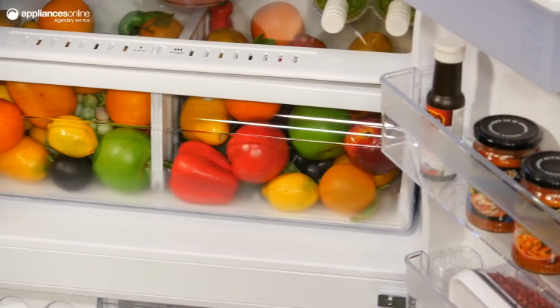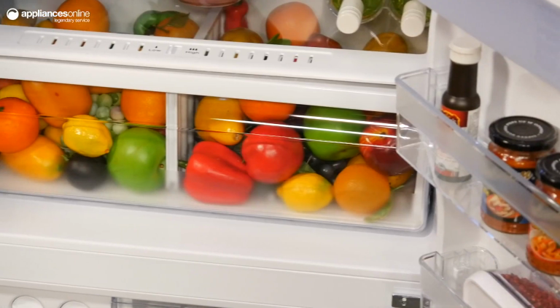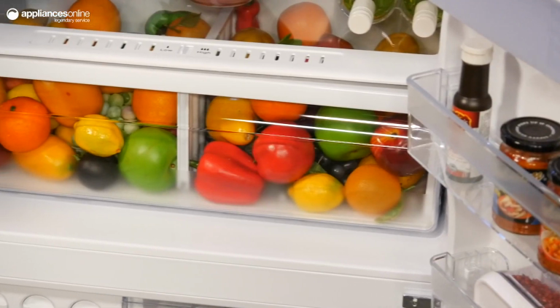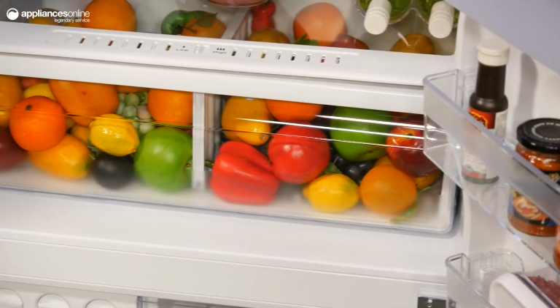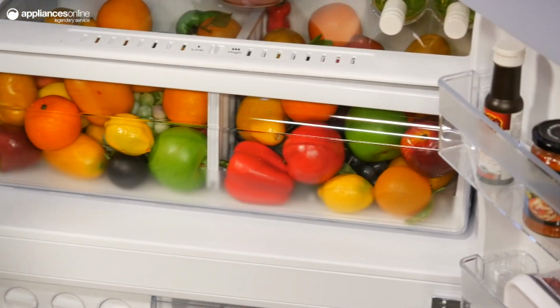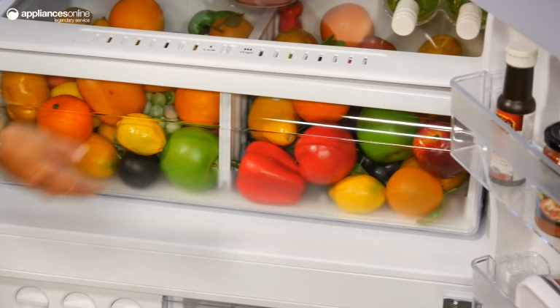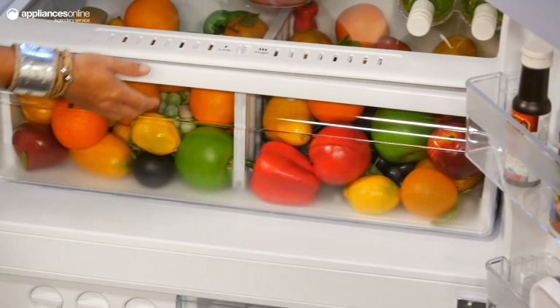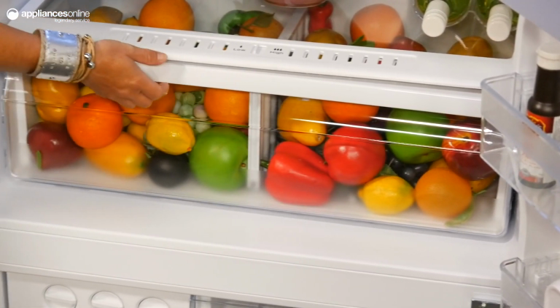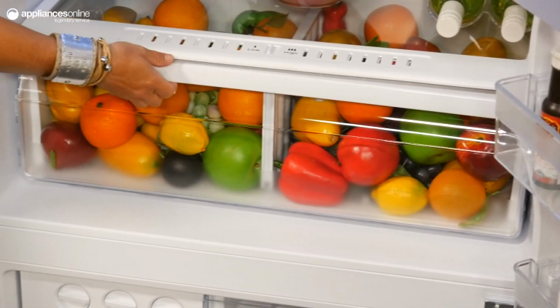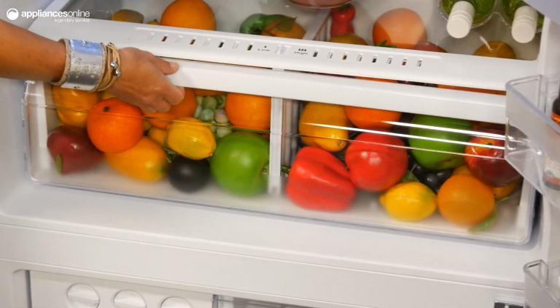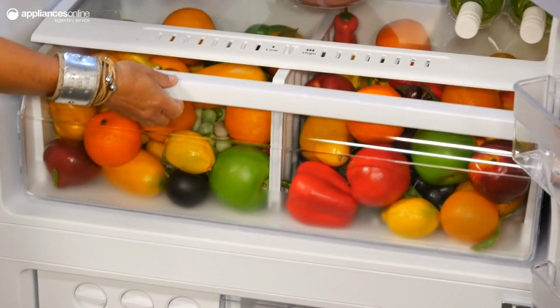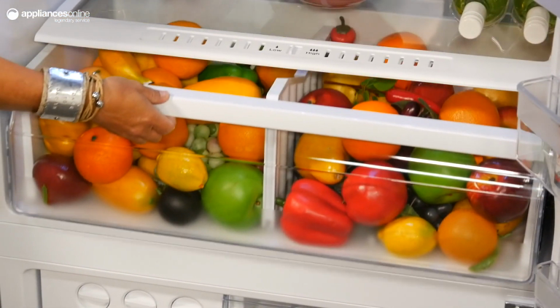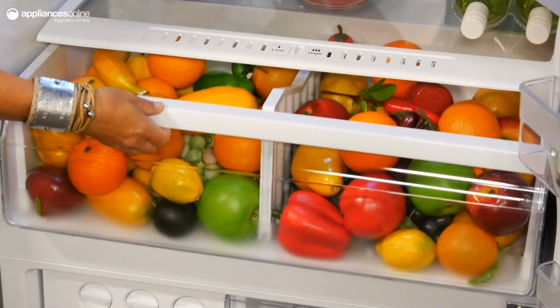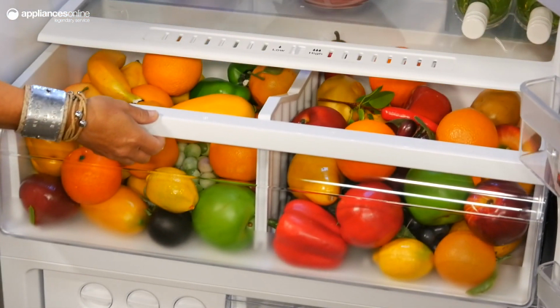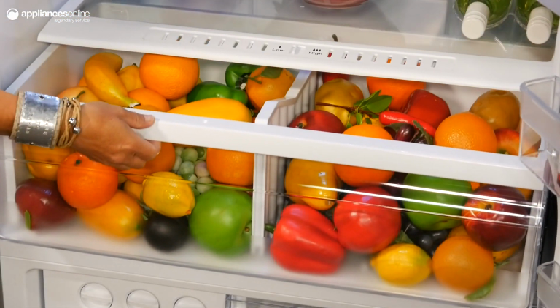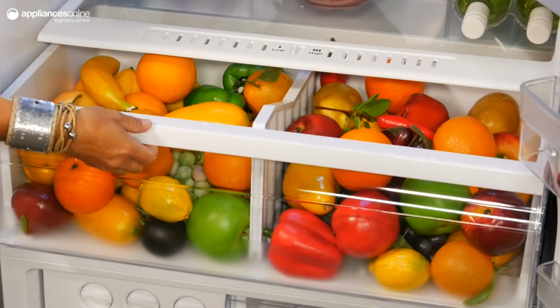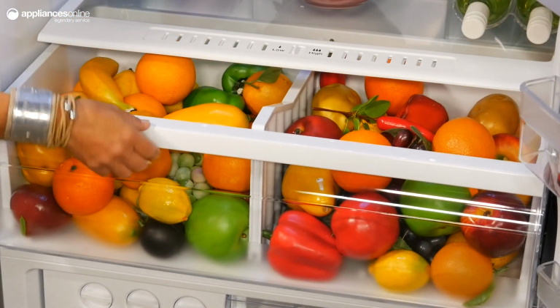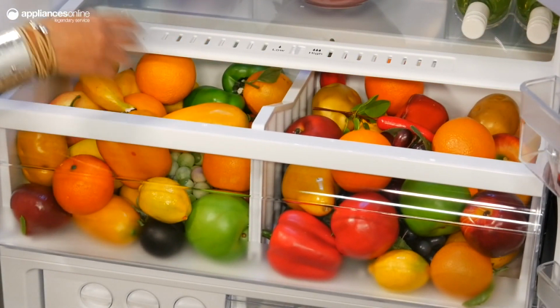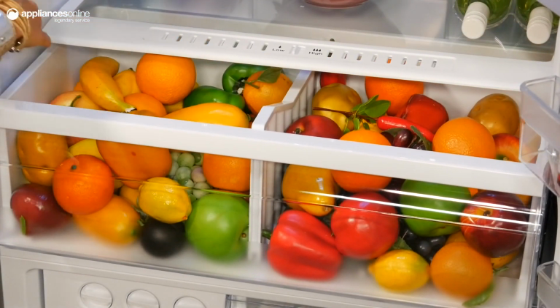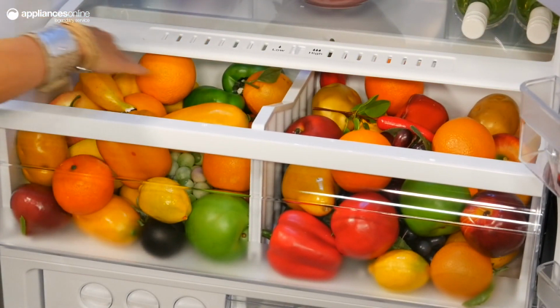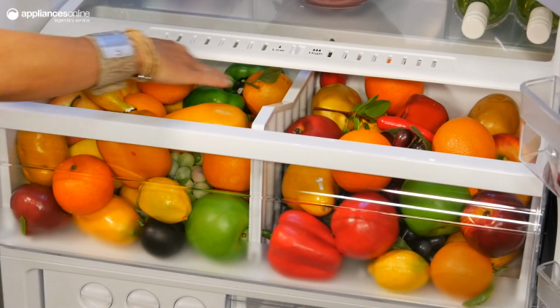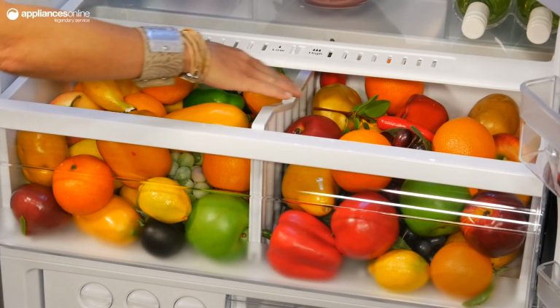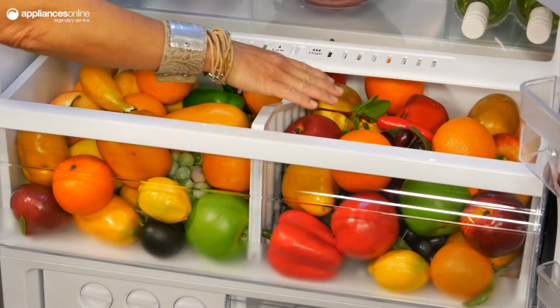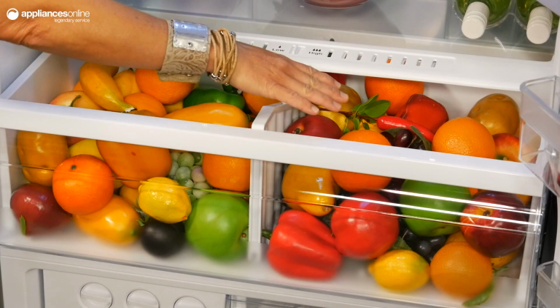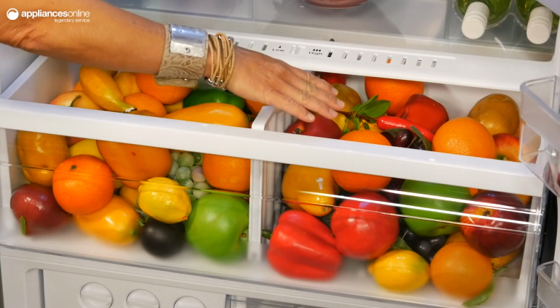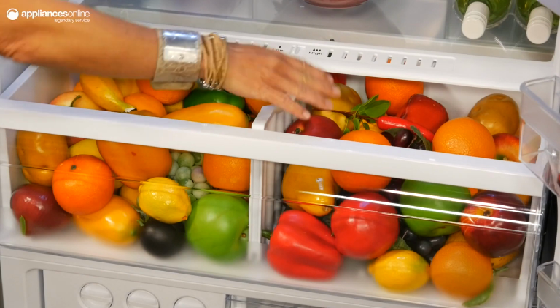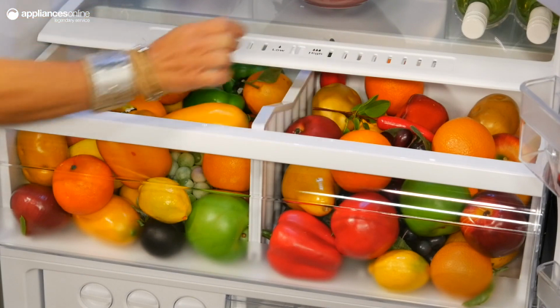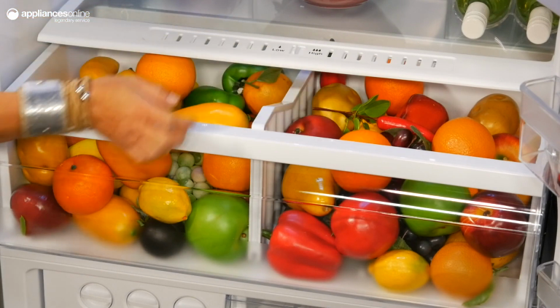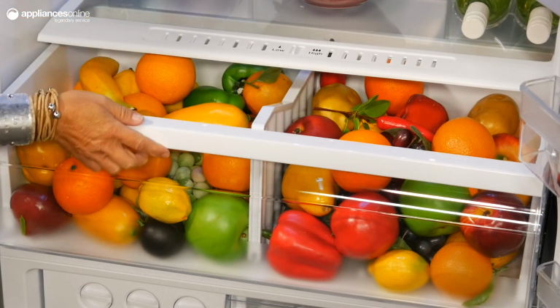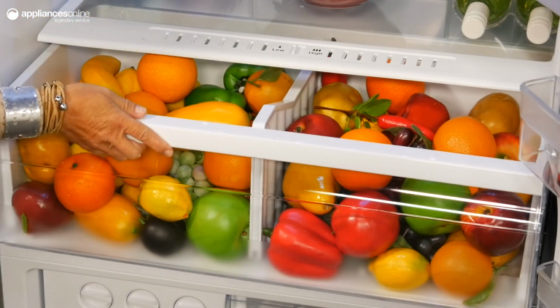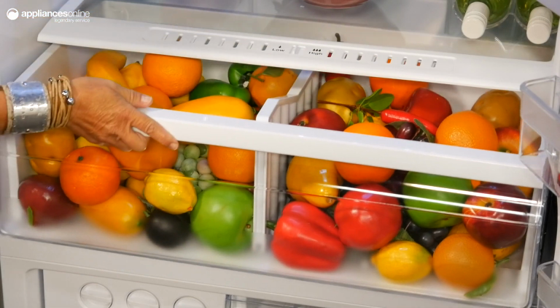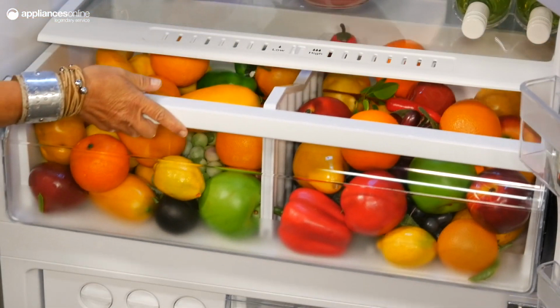The crisper bin constantly monitors and maintains humidity levels, ensuring optimum conditions for all your veggies.